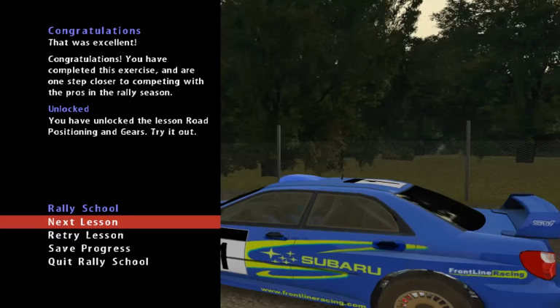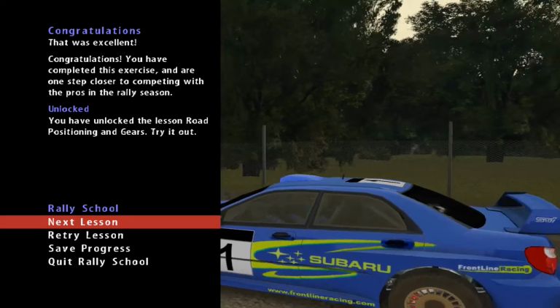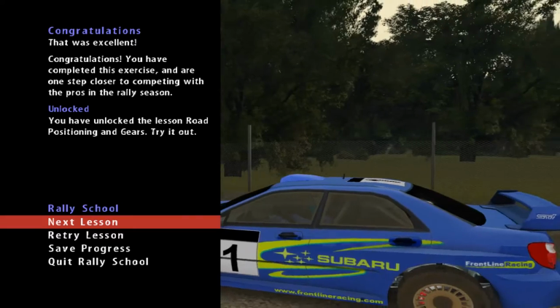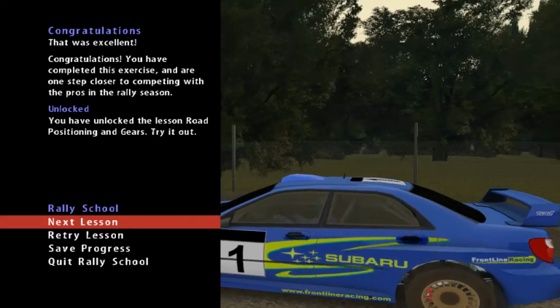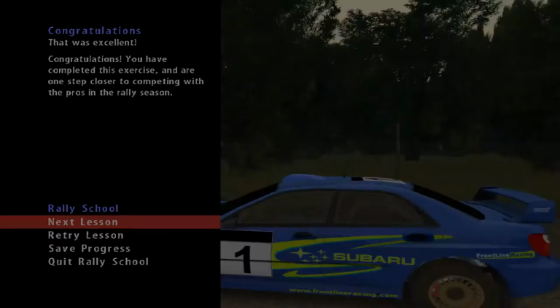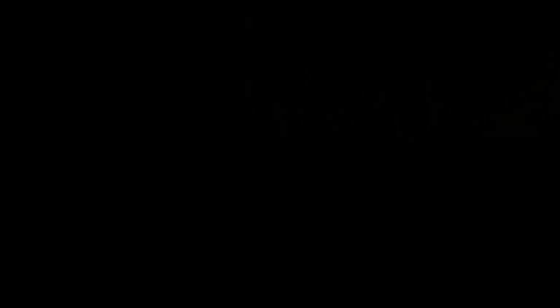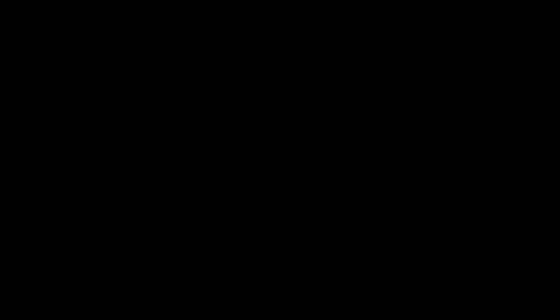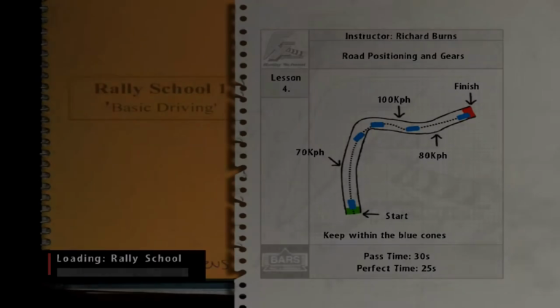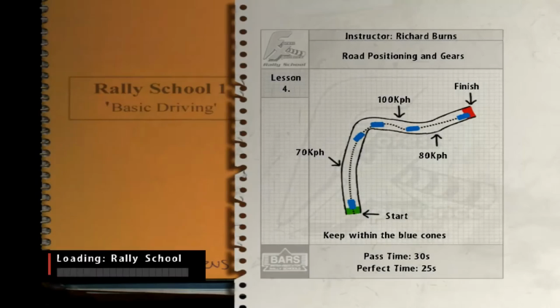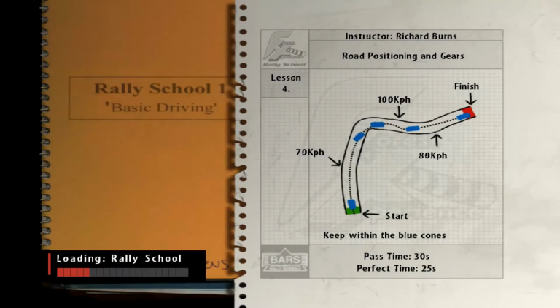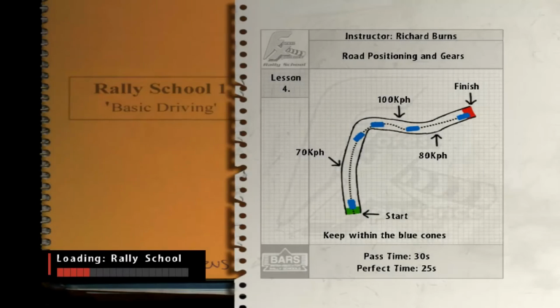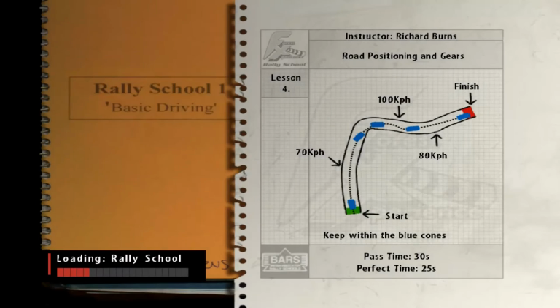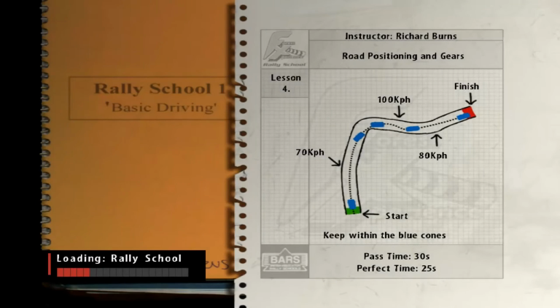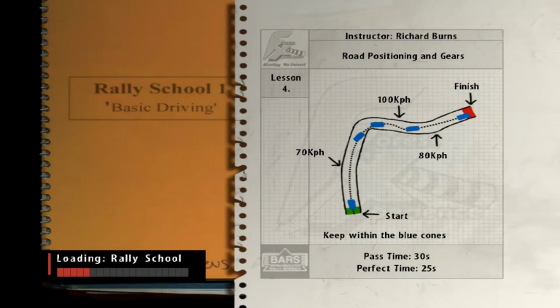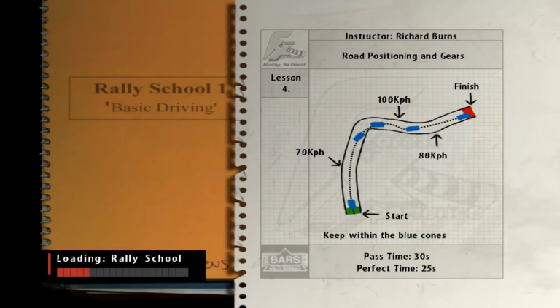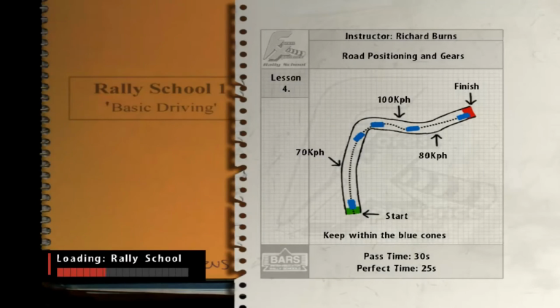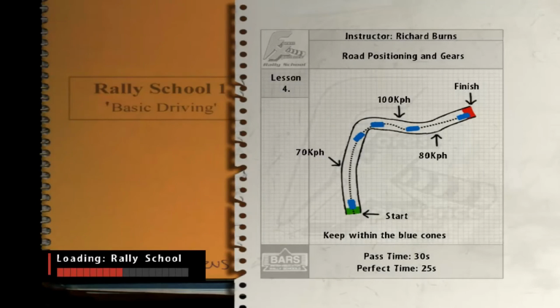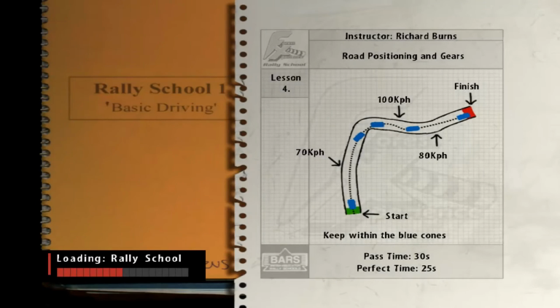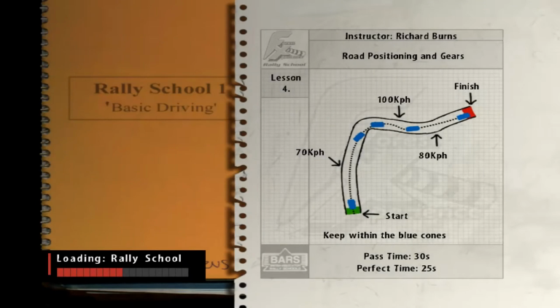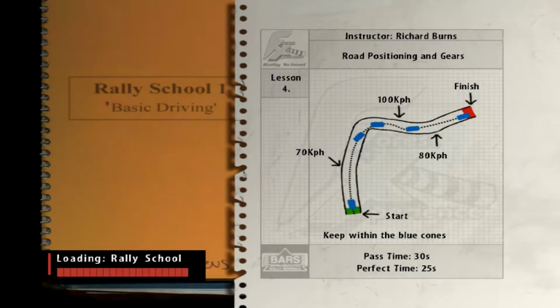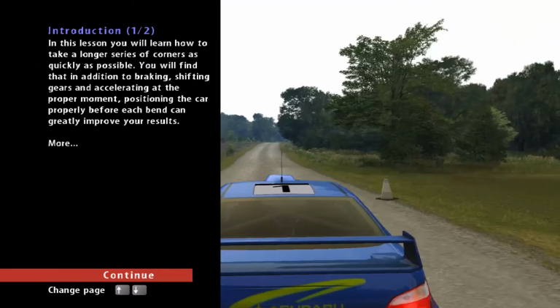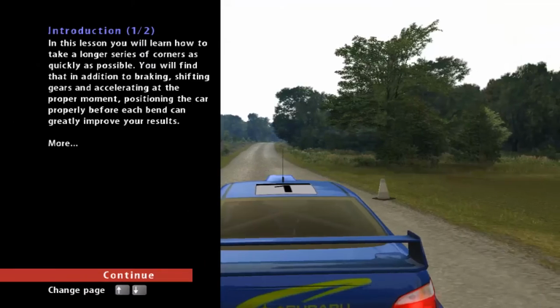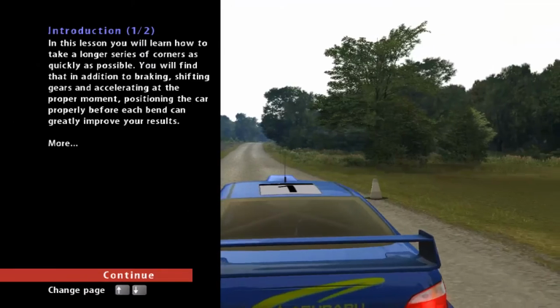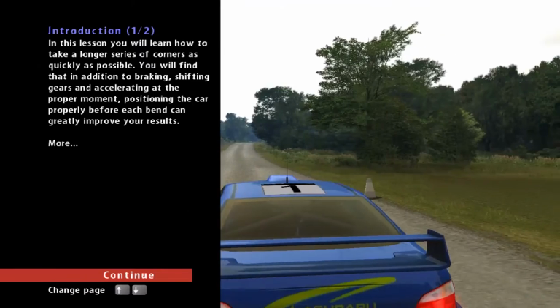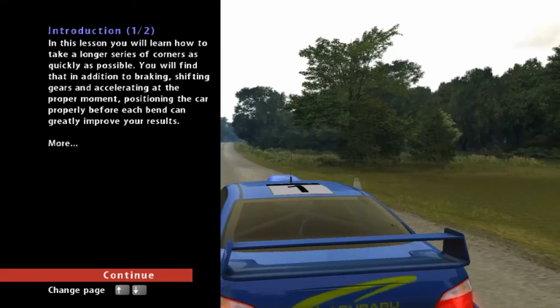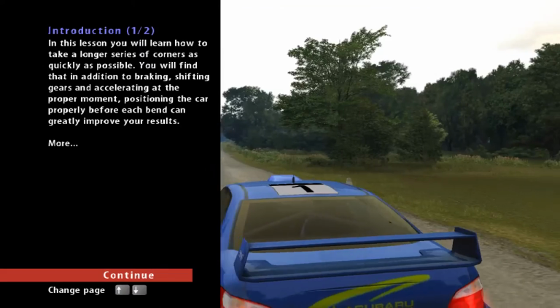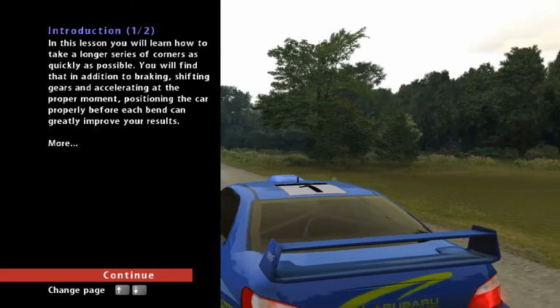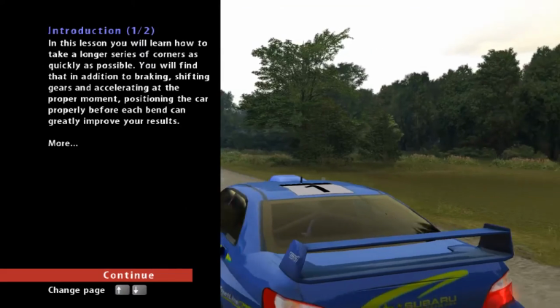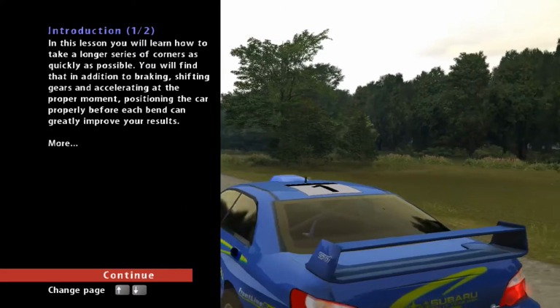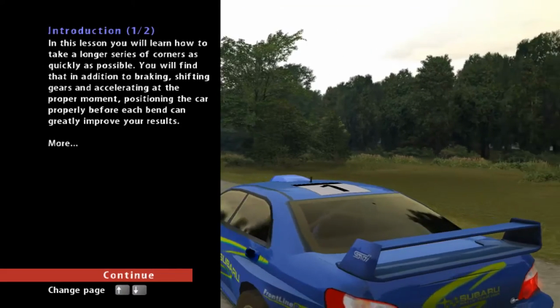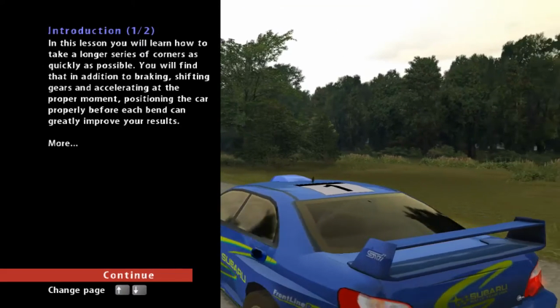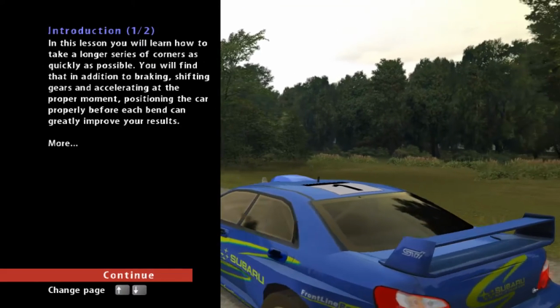Now we can go to the next lesson. This is how to position on the road.